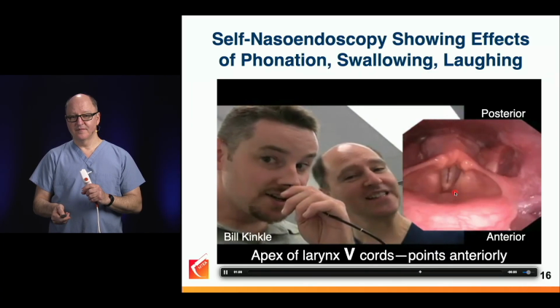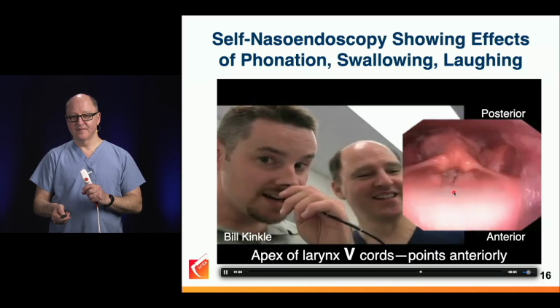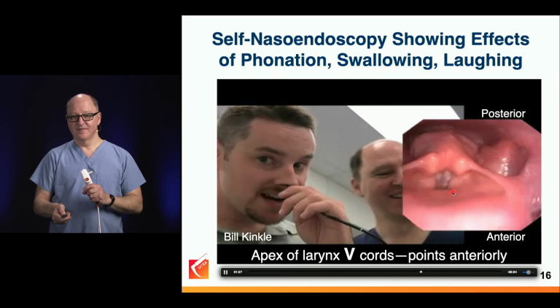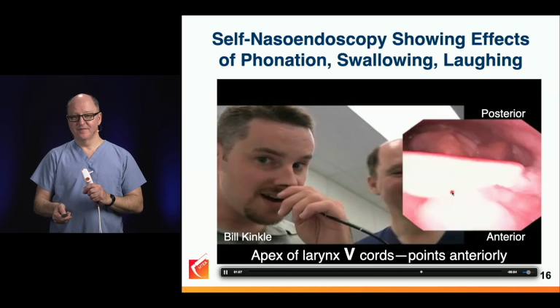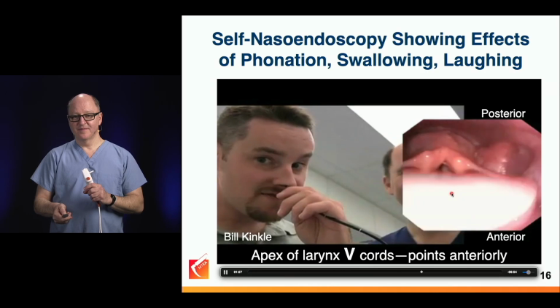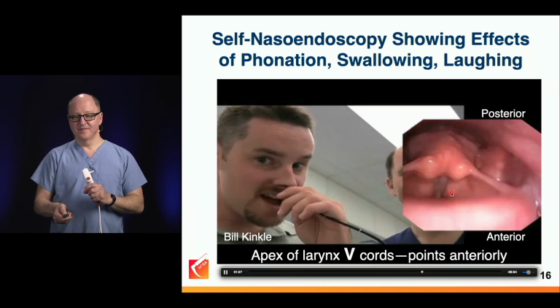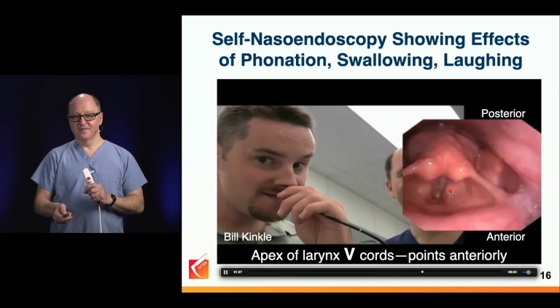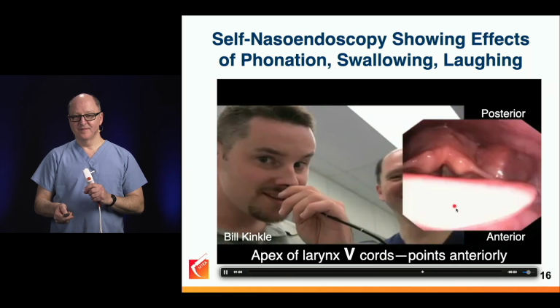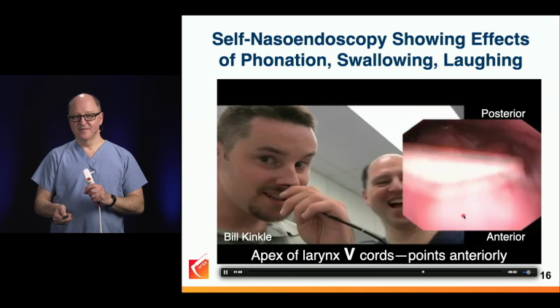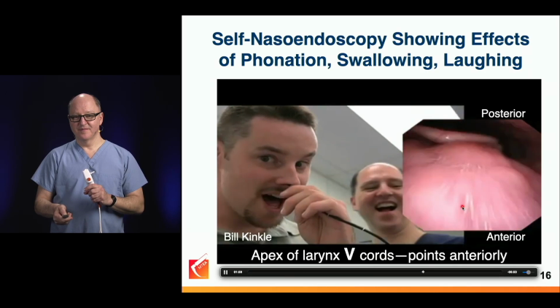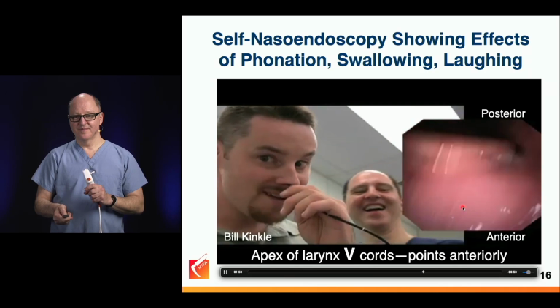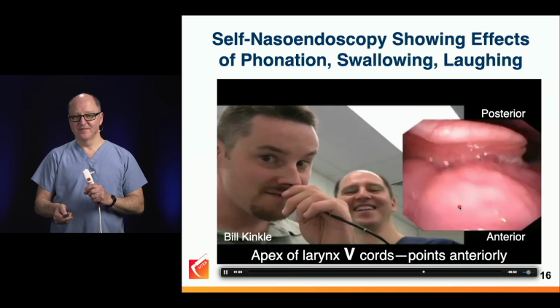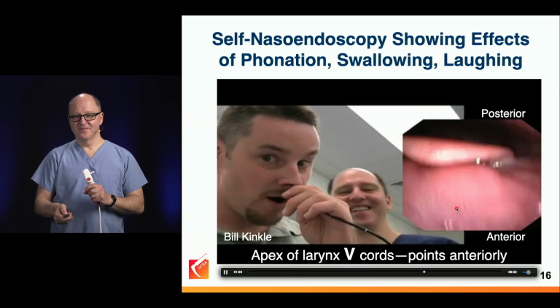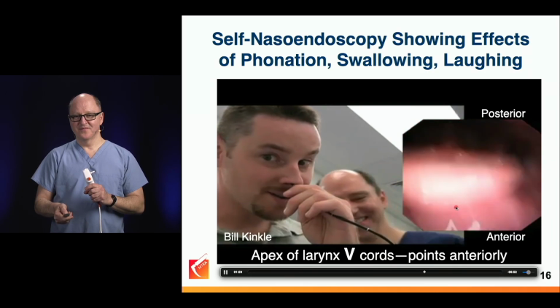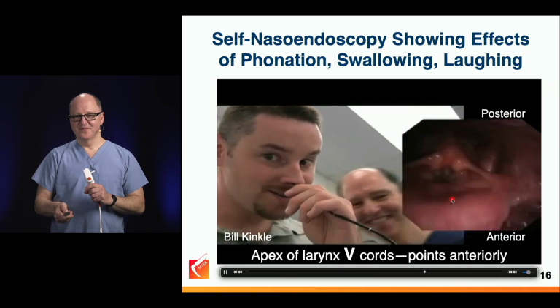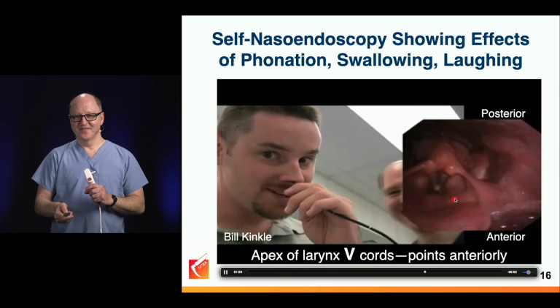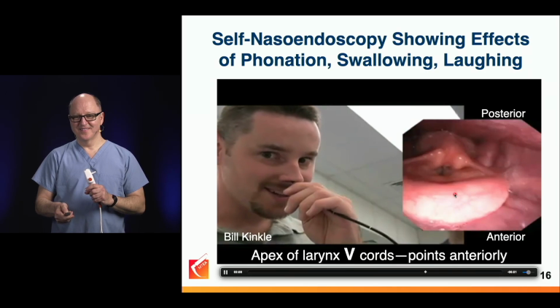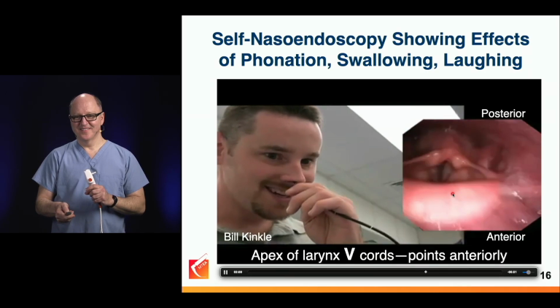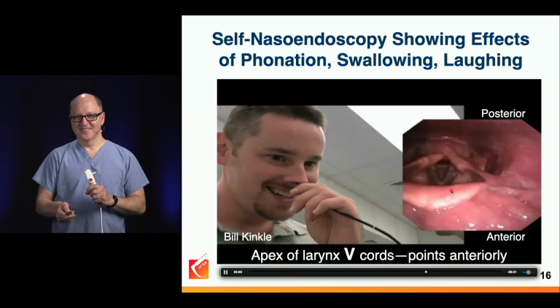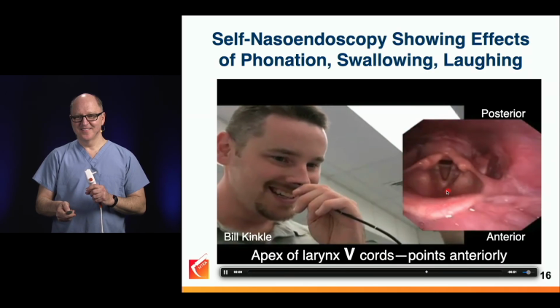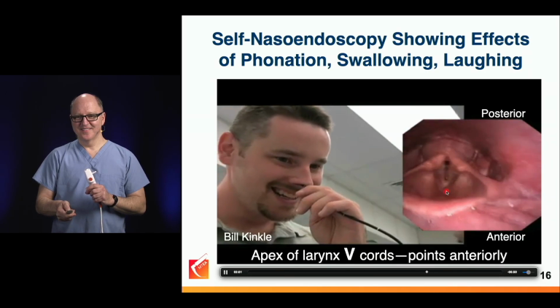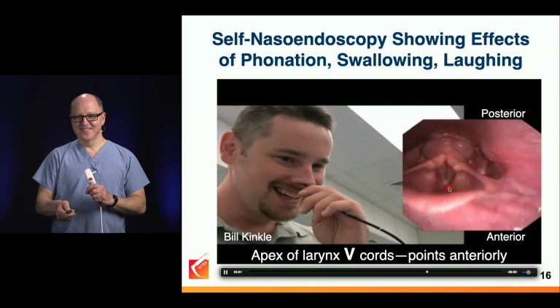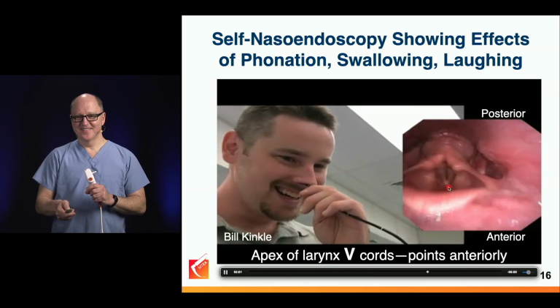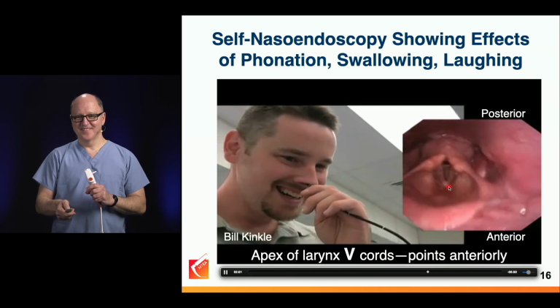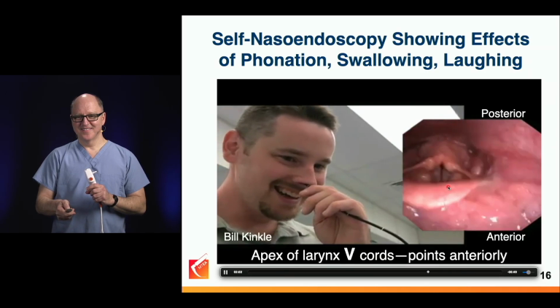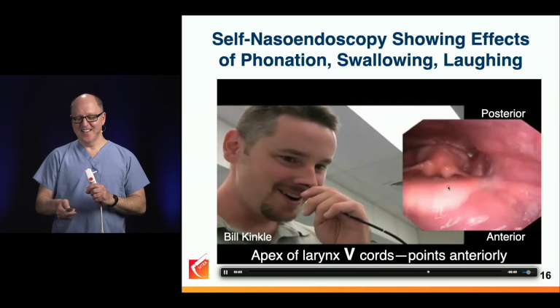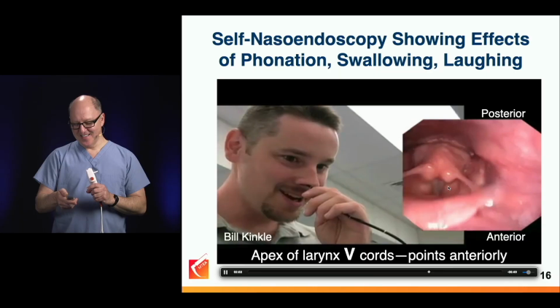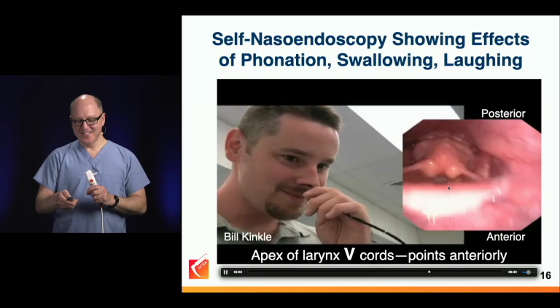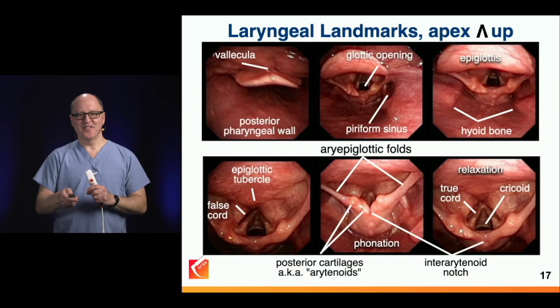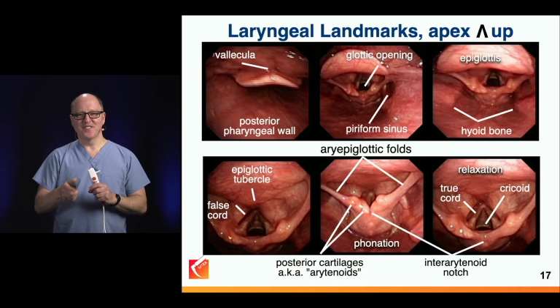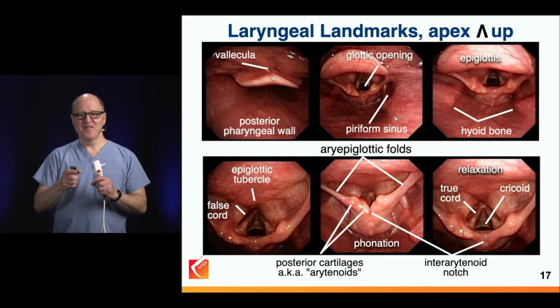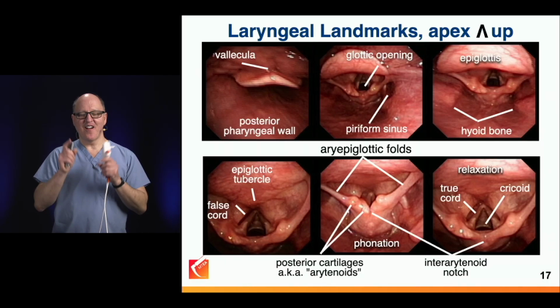Greetings, airwave fans — live from Auckland, New Zealand. I like these videos. All right.